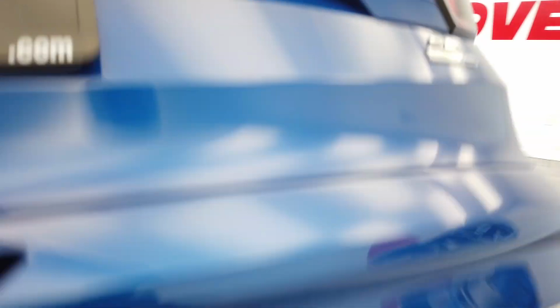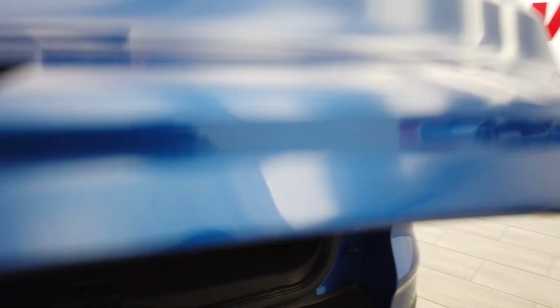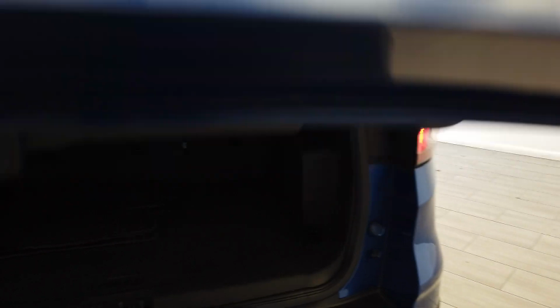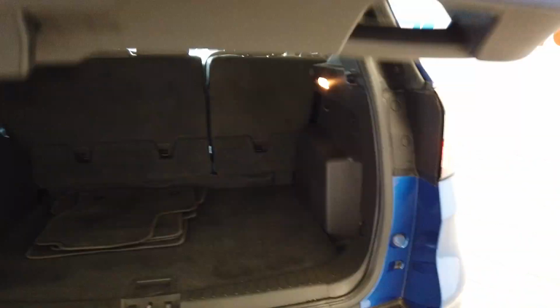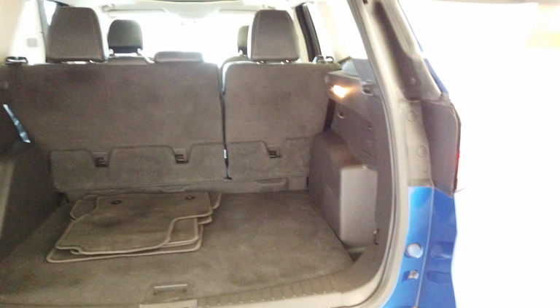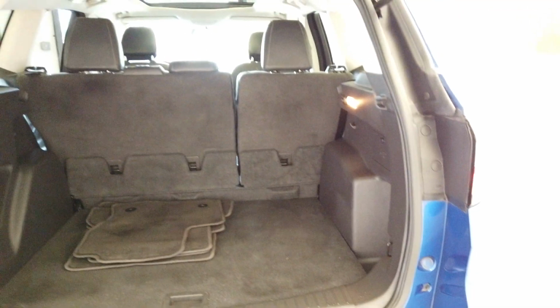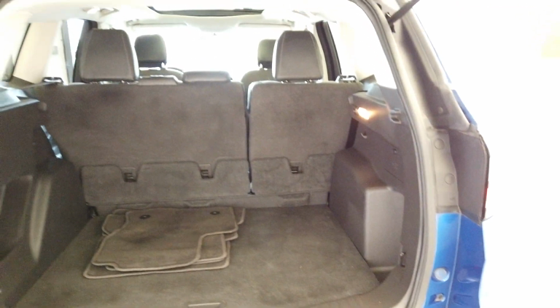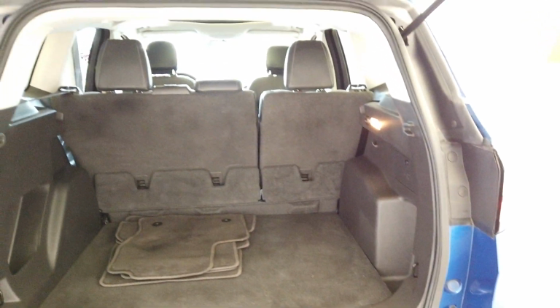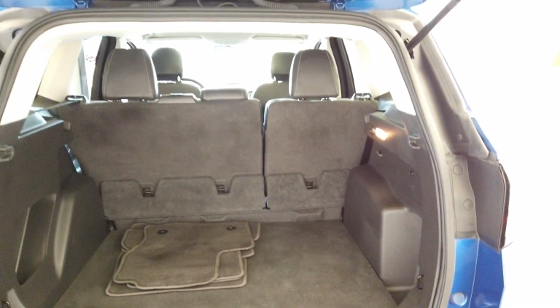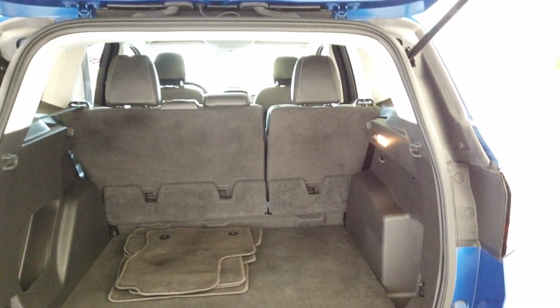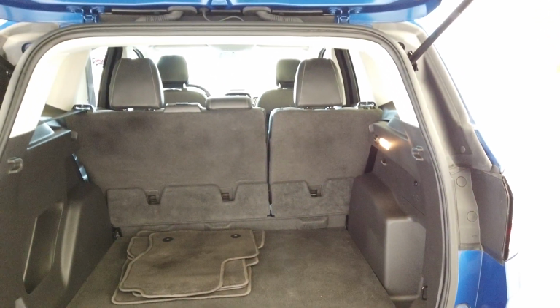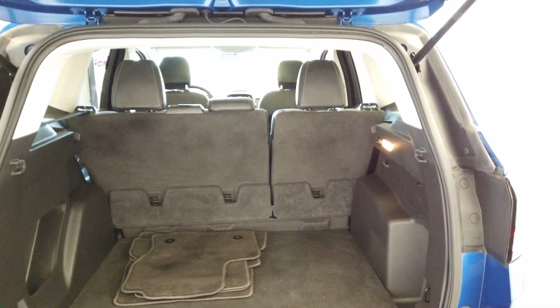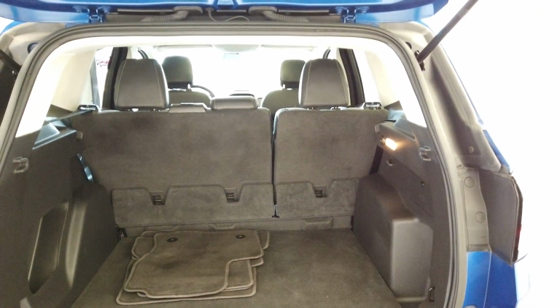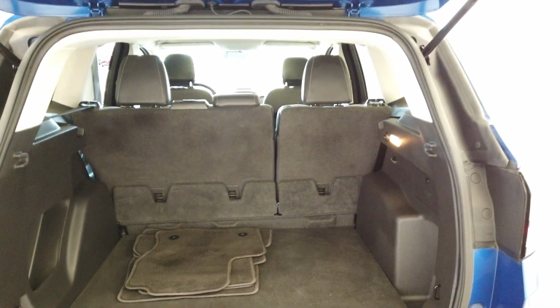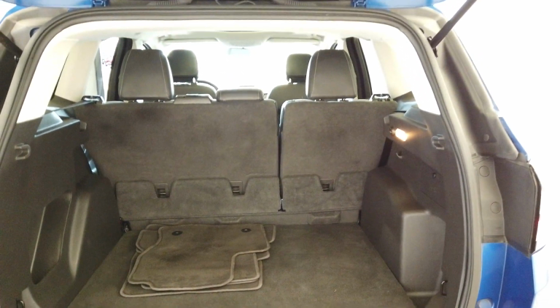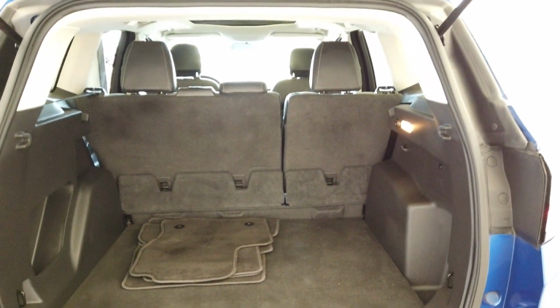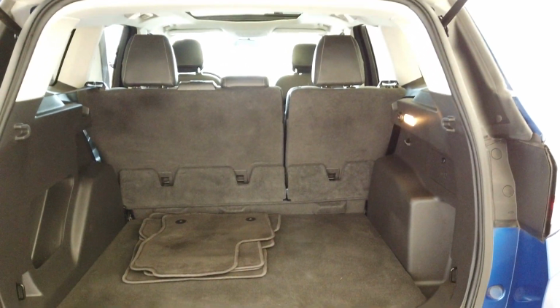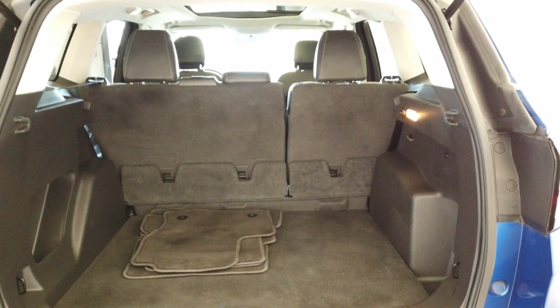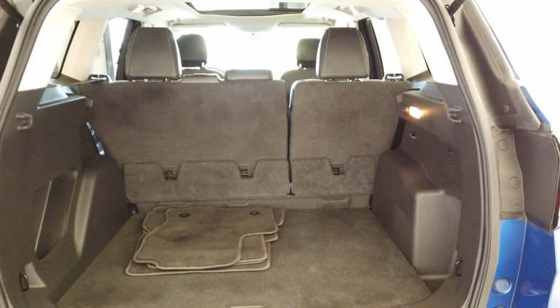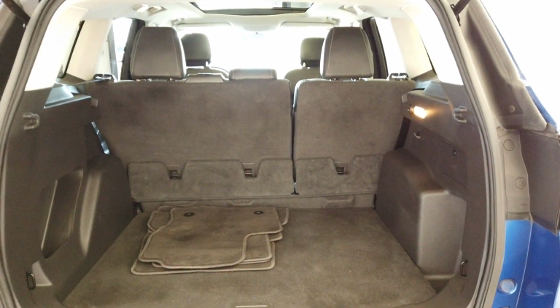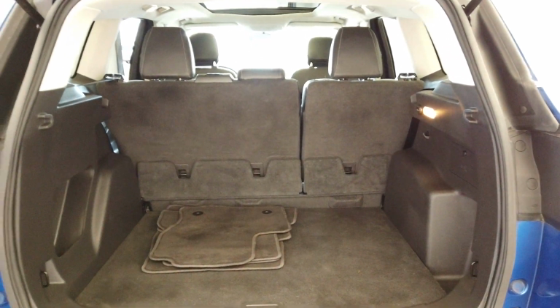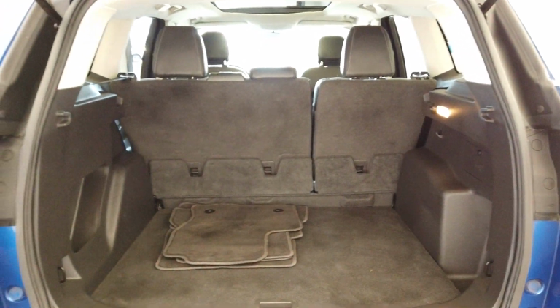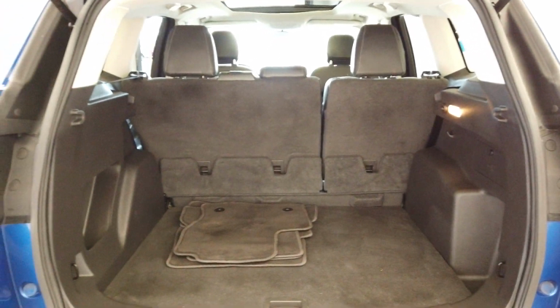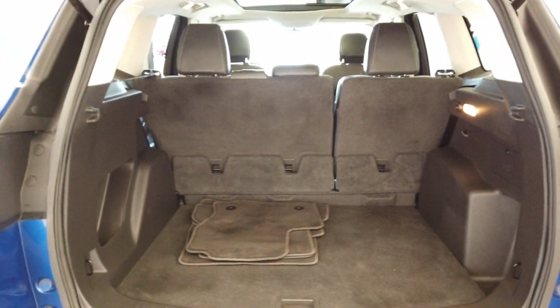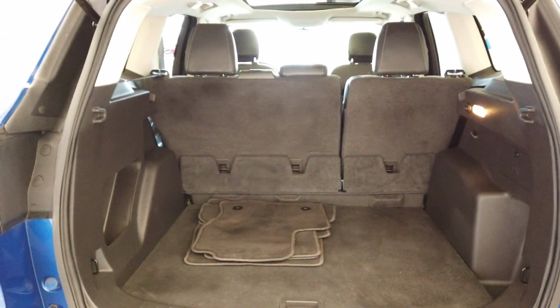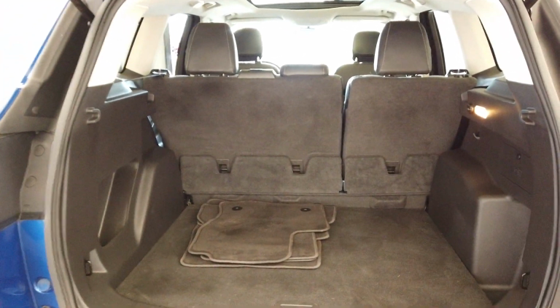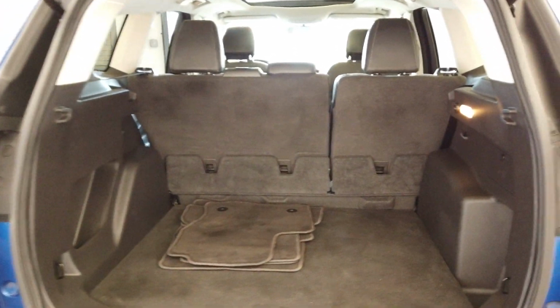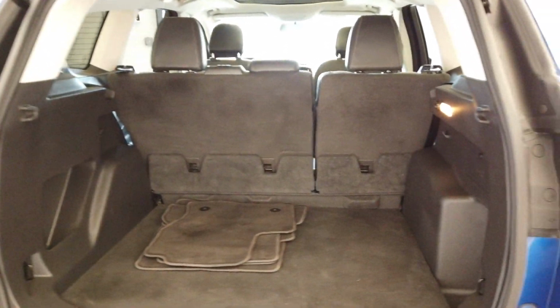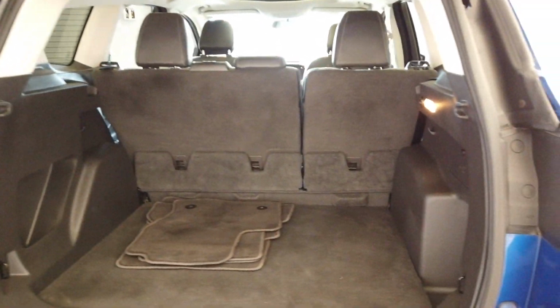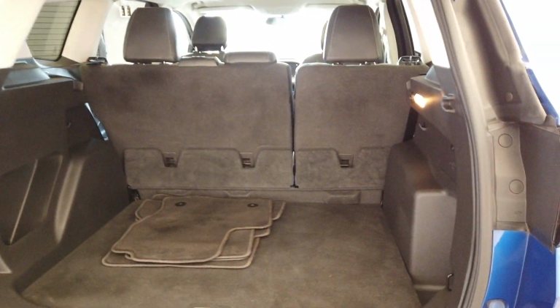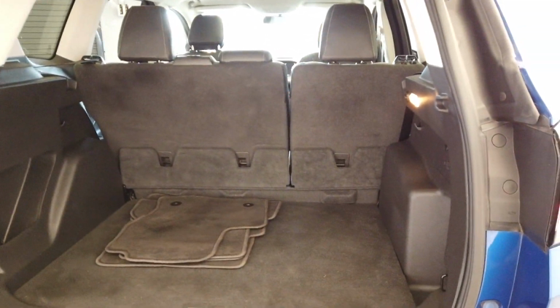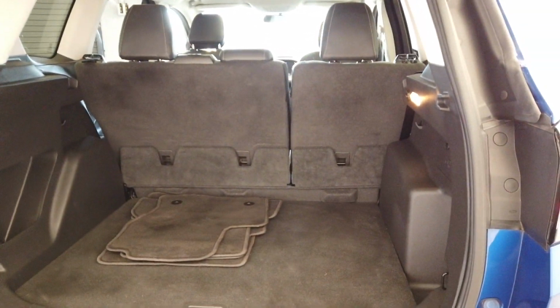The seats do fold down for more room. We have the factory mats back there.